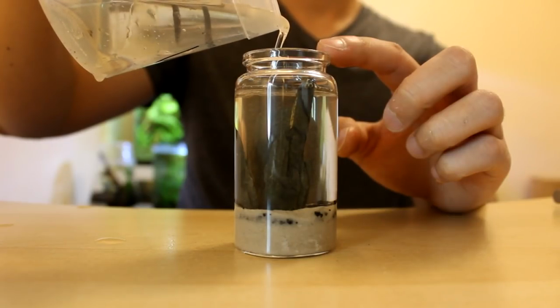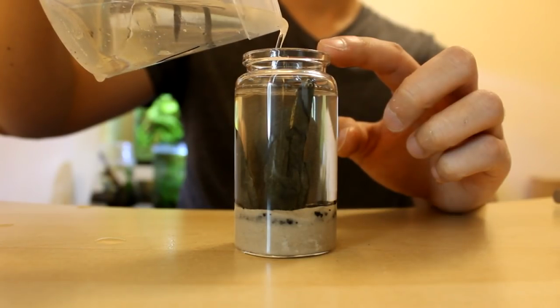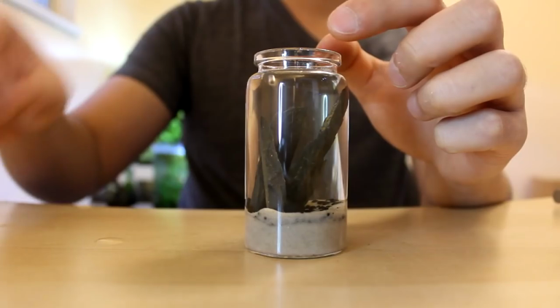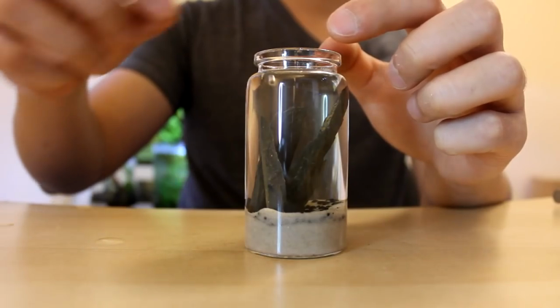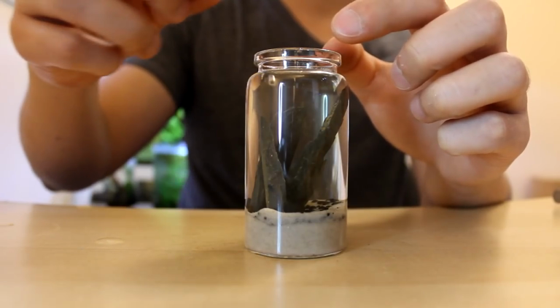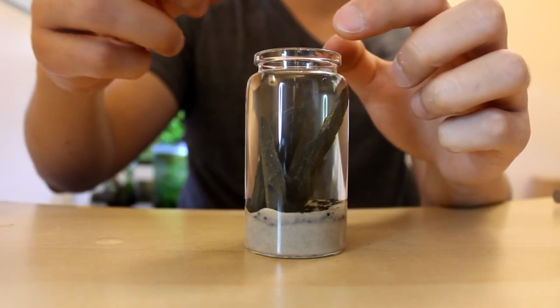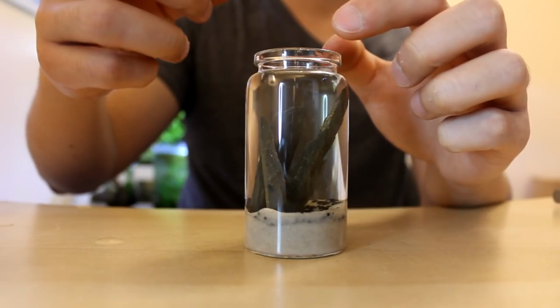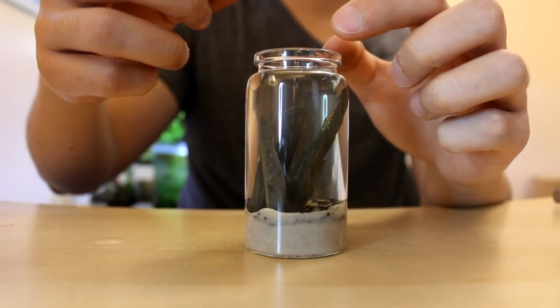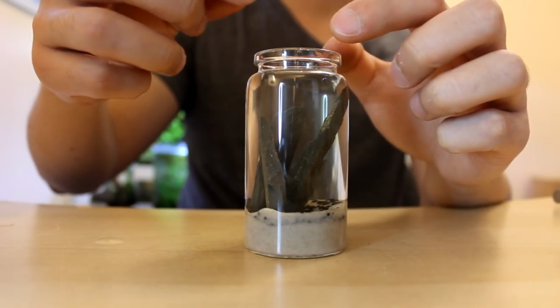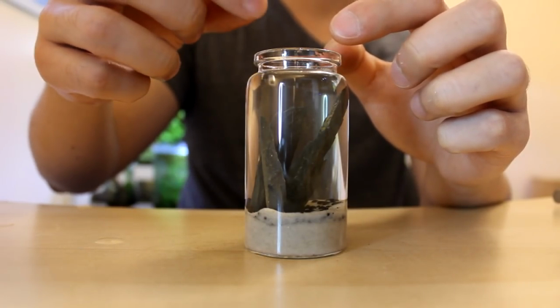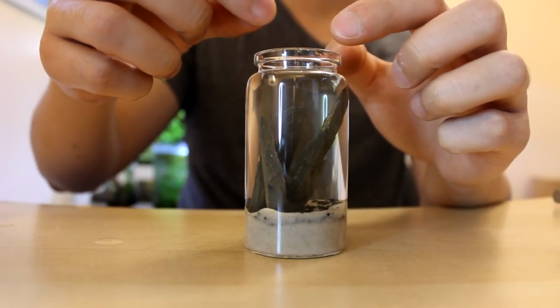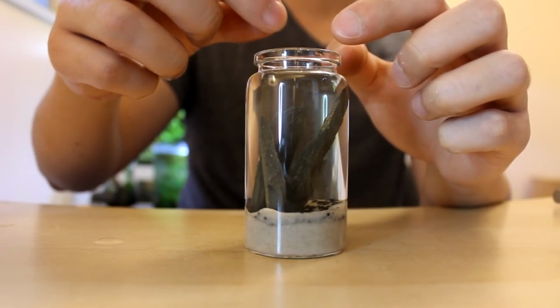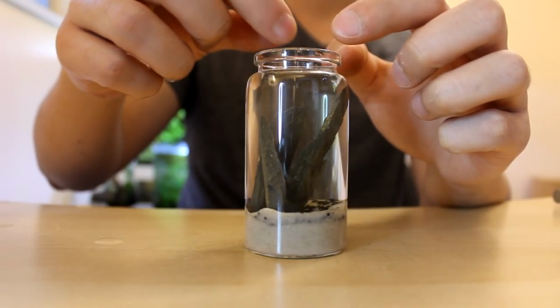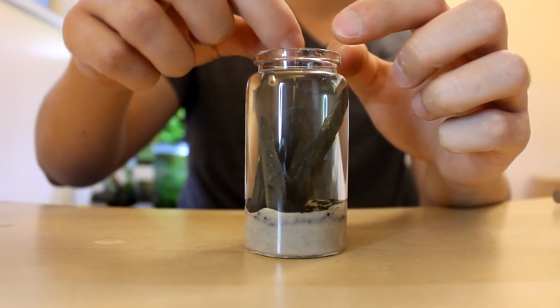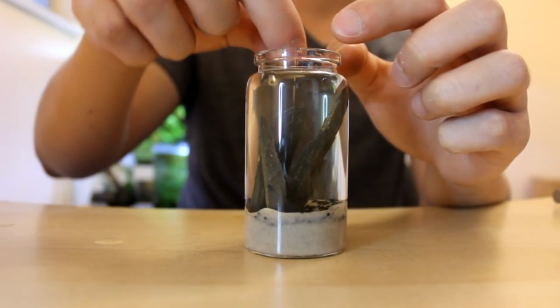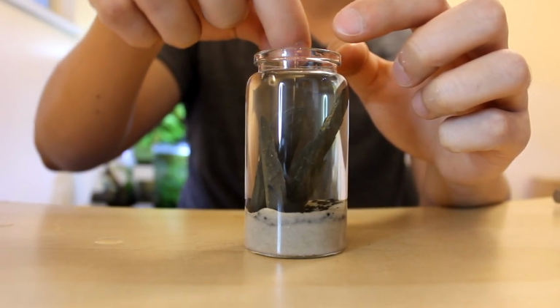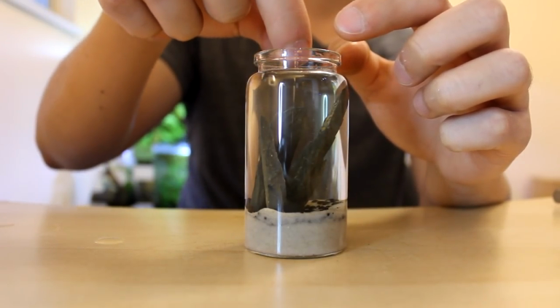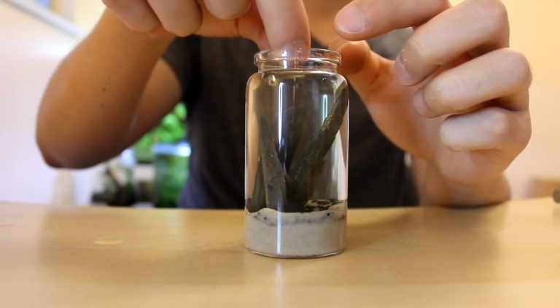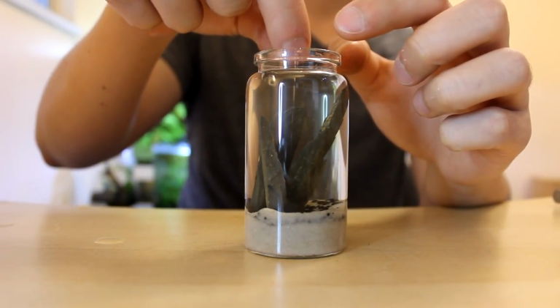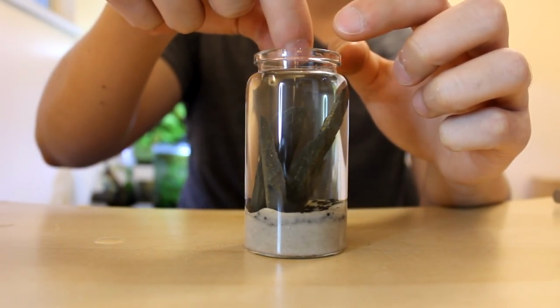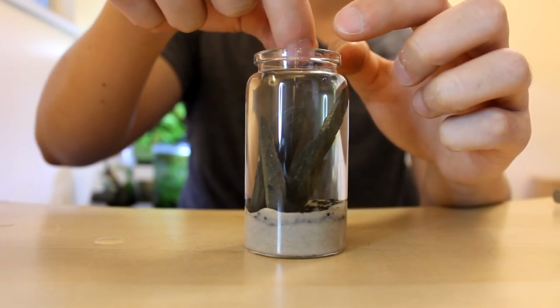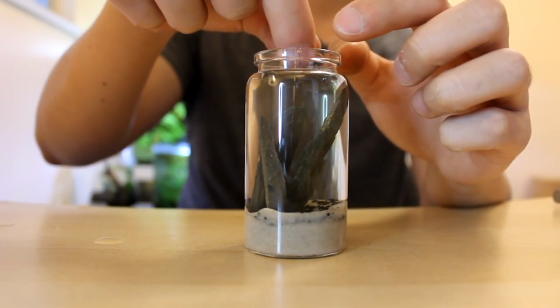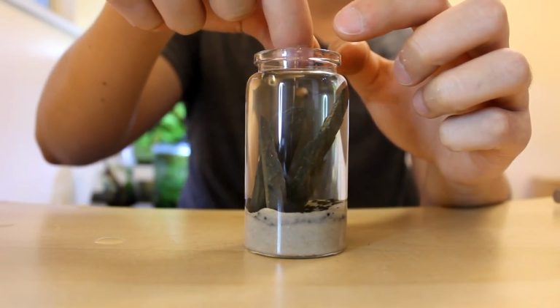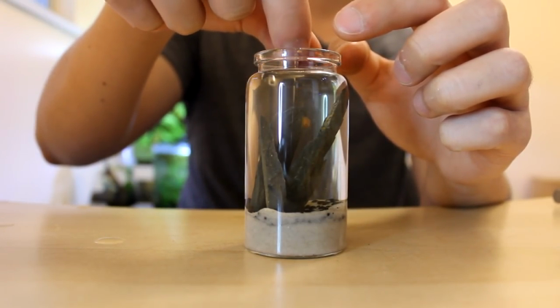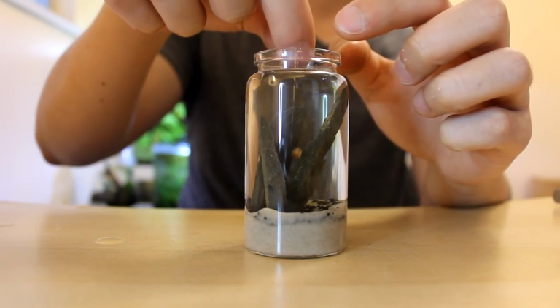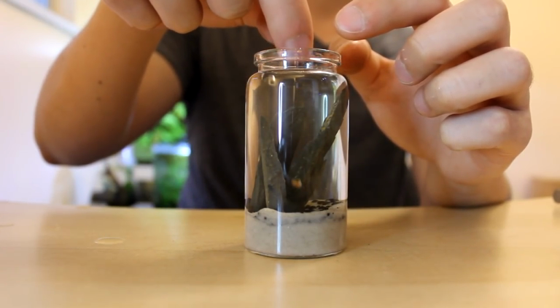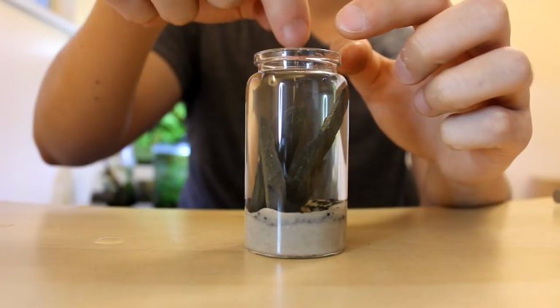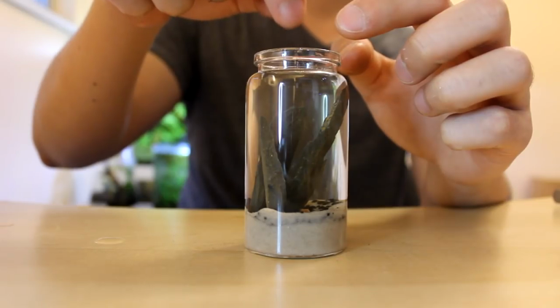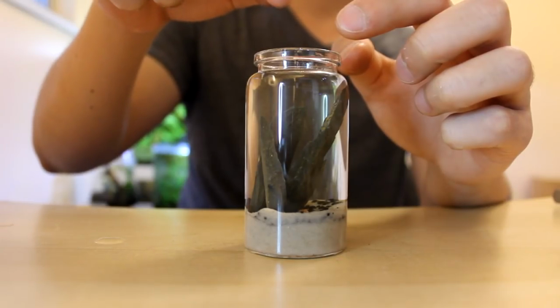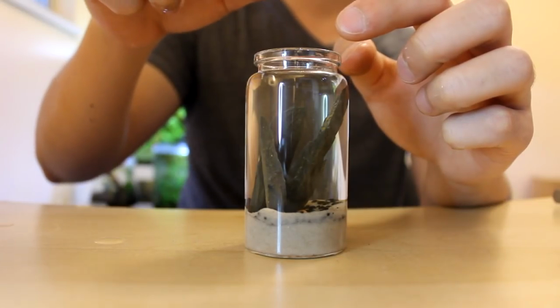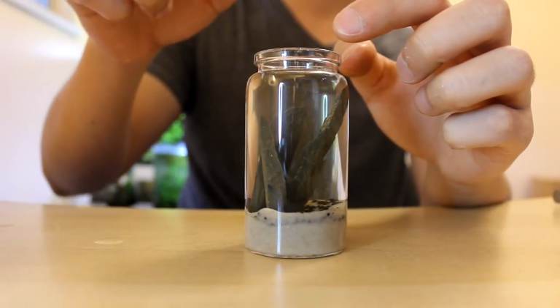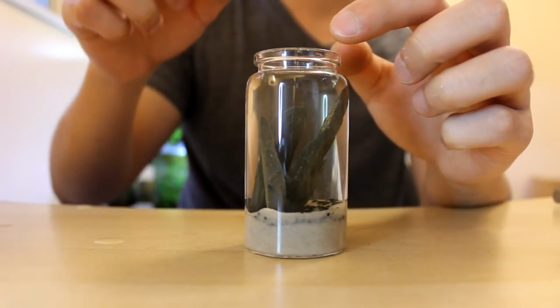And finally we'll put in a little ram's horn snail for algae maintenance and composting.